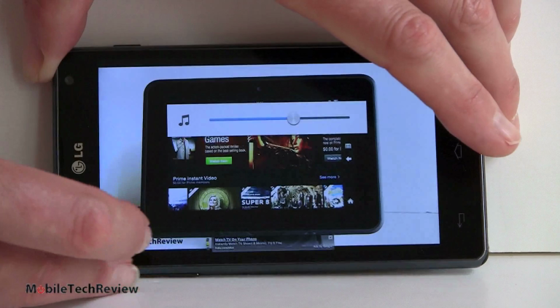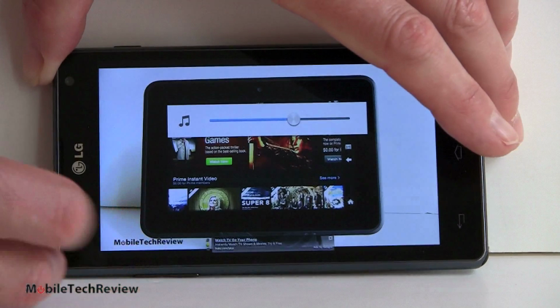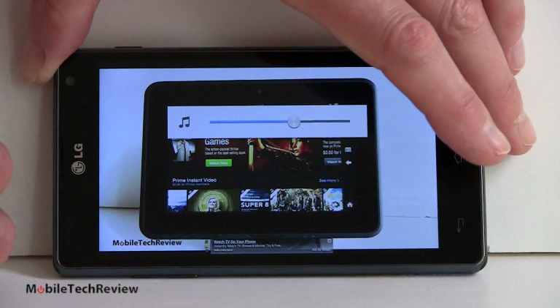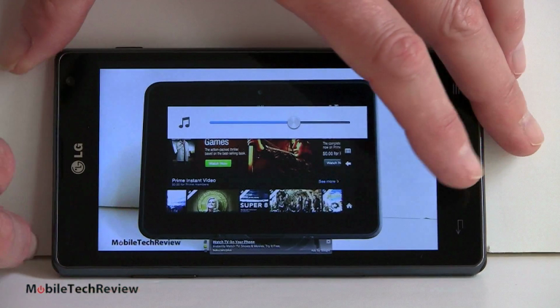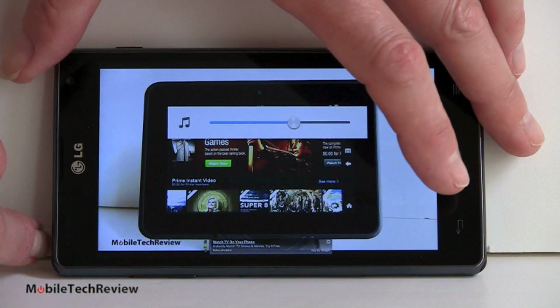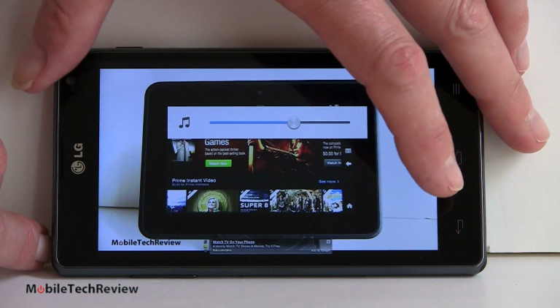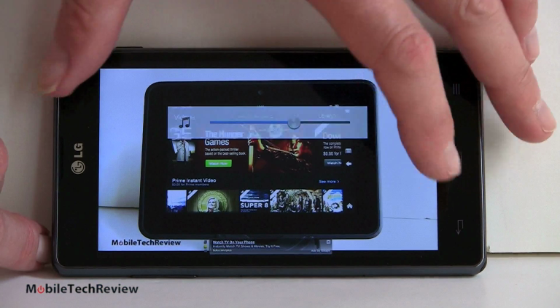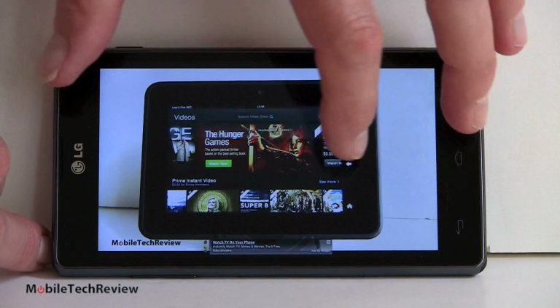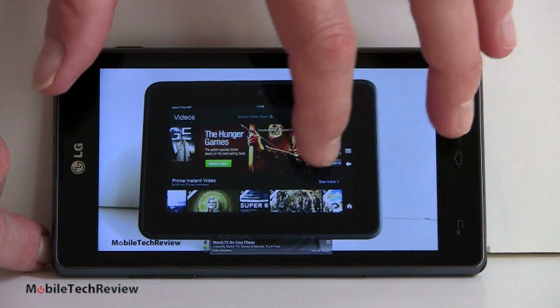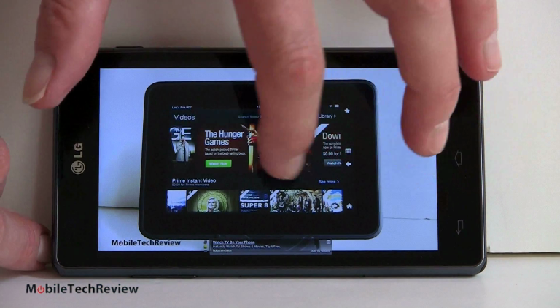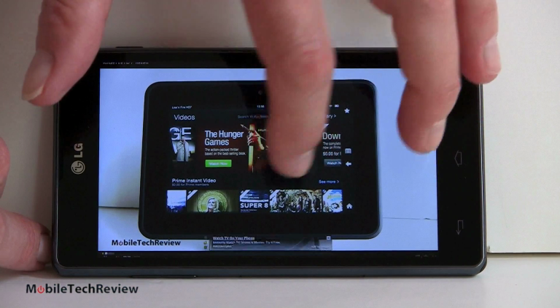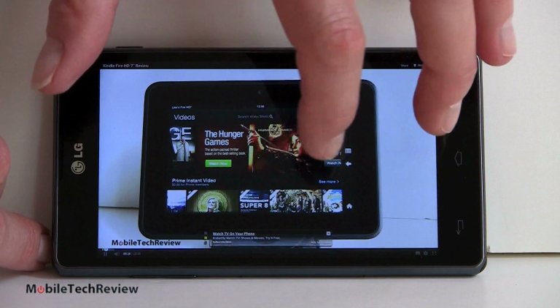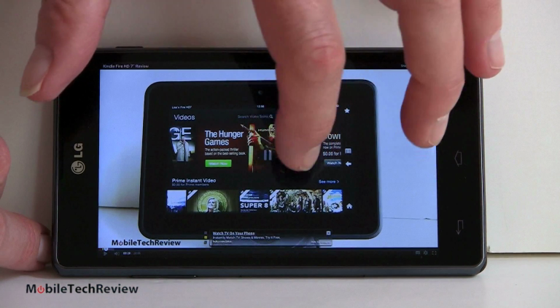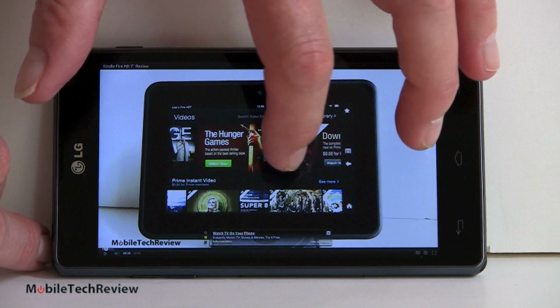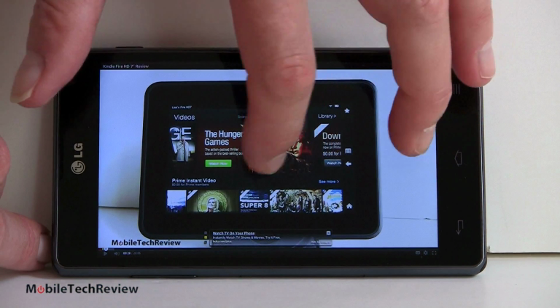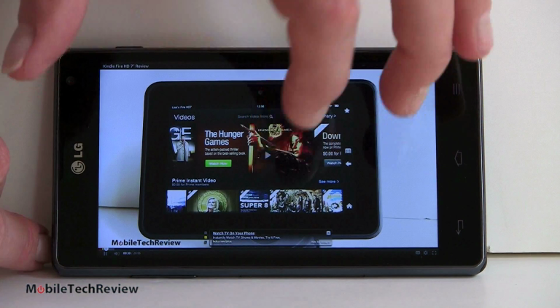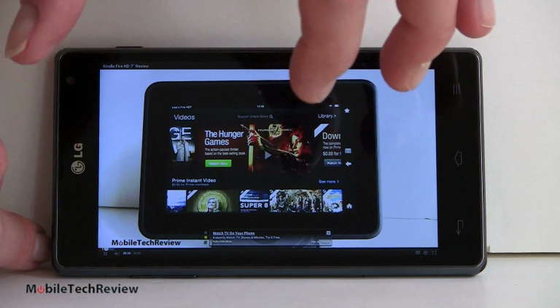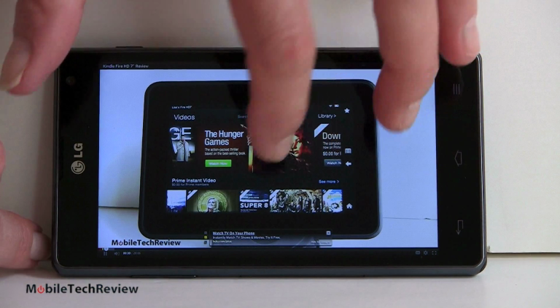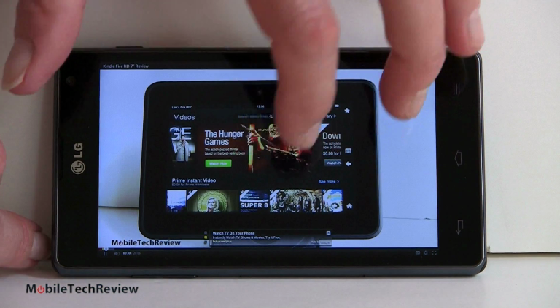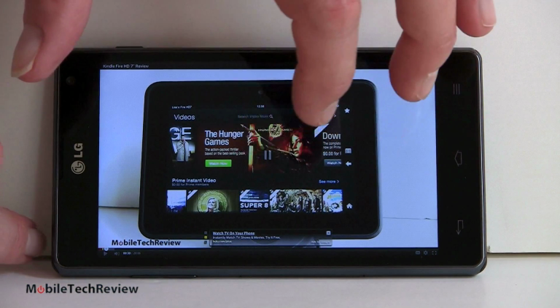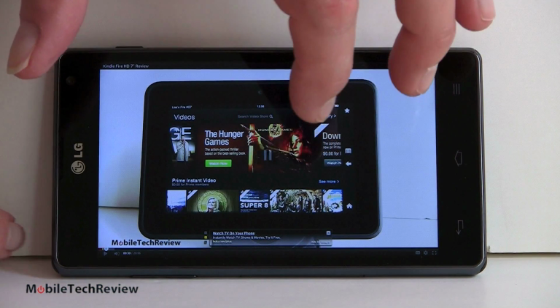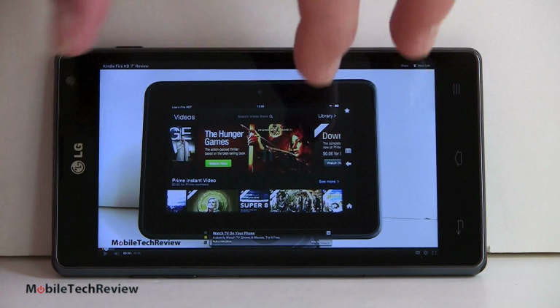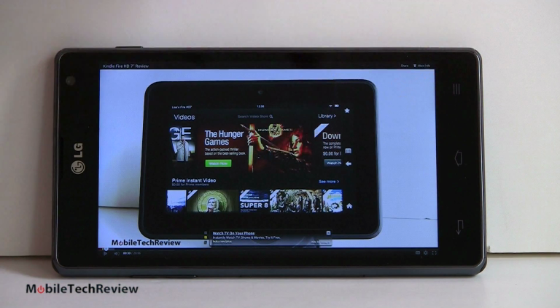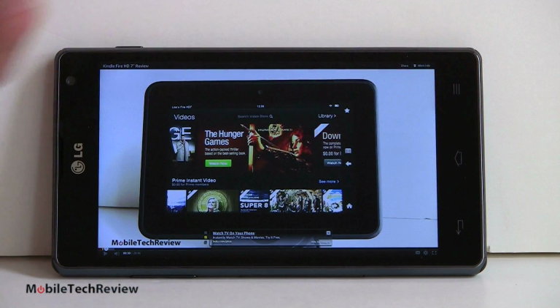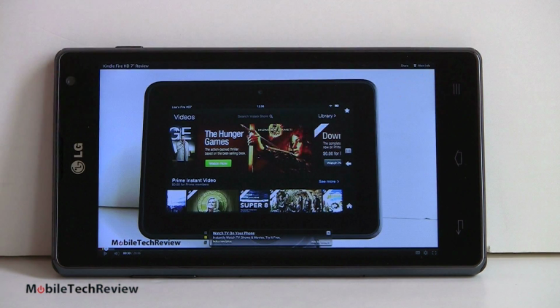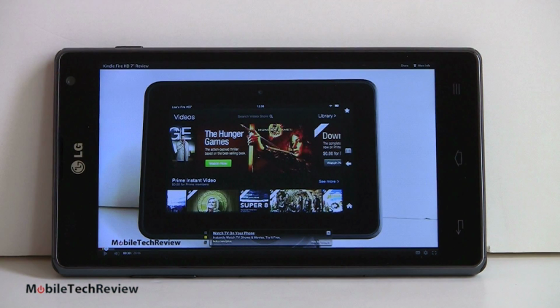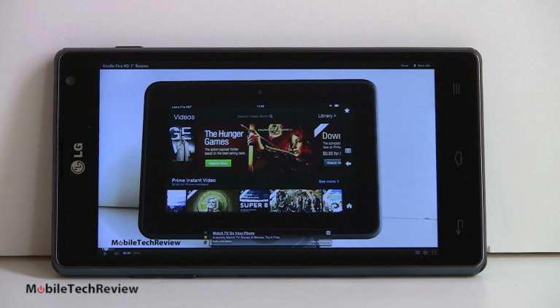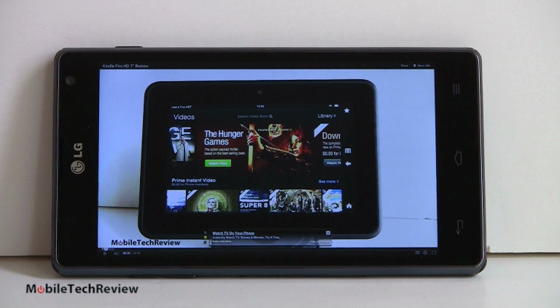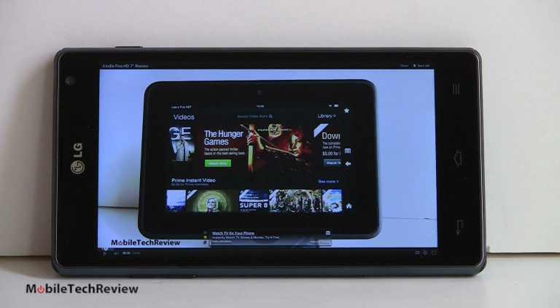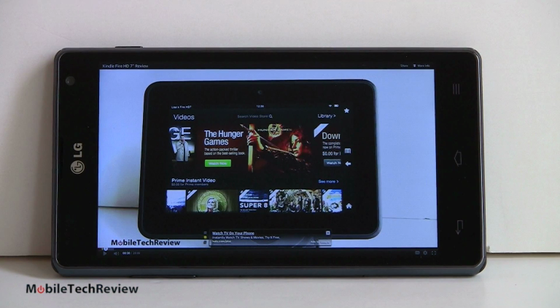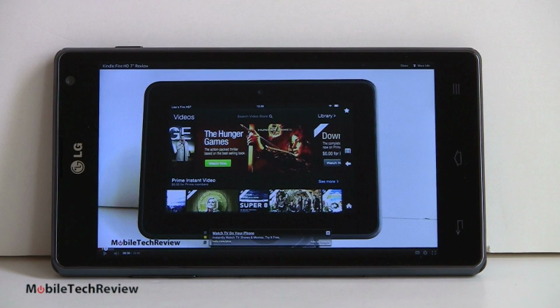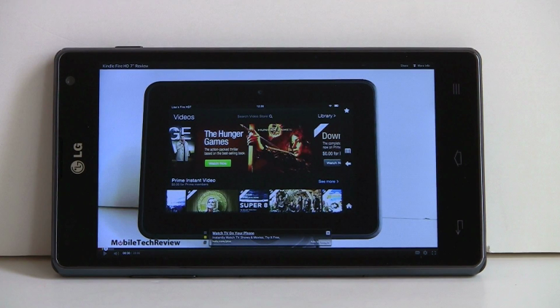The speaker is not super loud, but not harsh — very clear, good-sounding speaker on the phone.